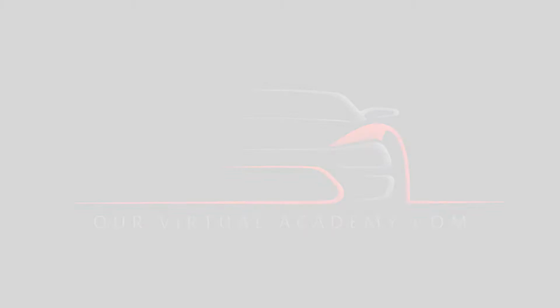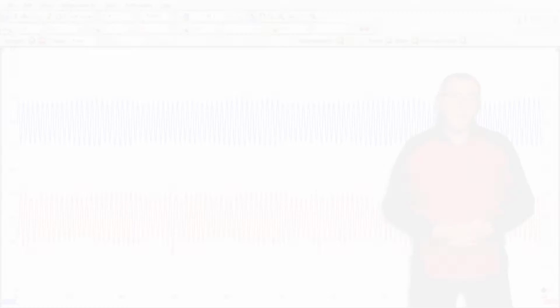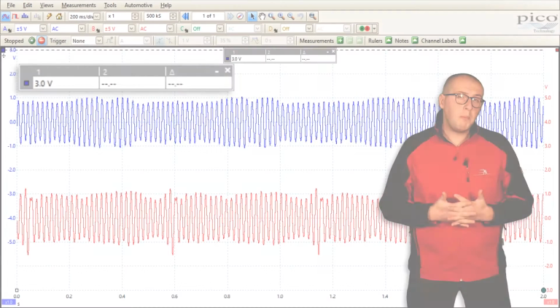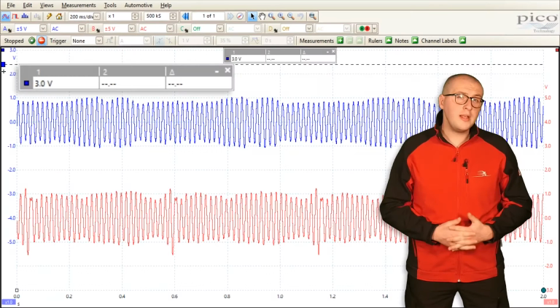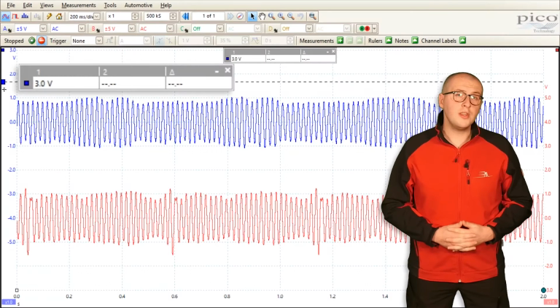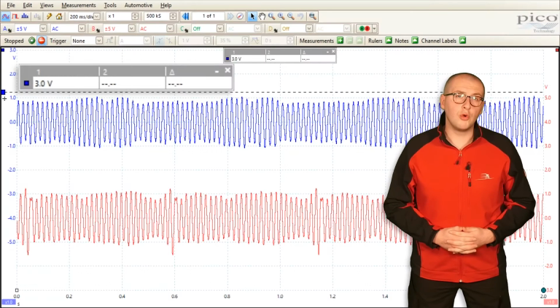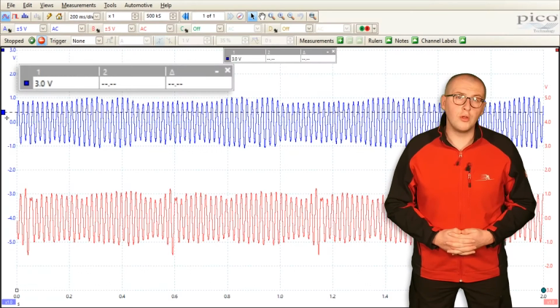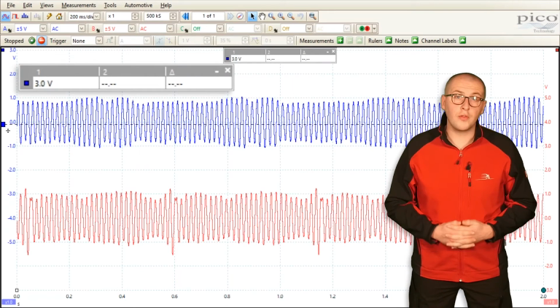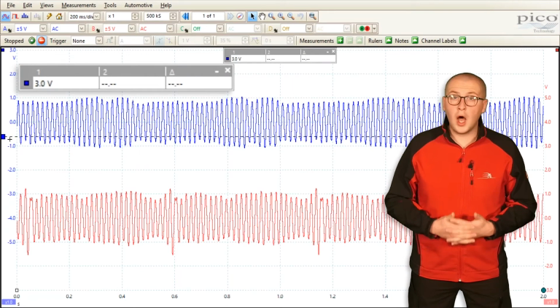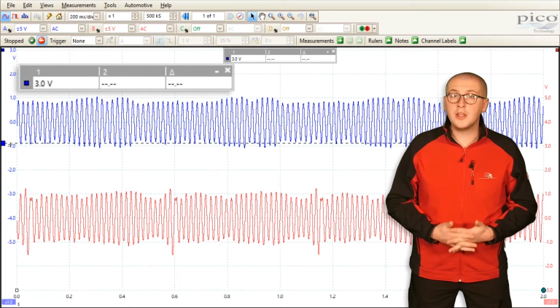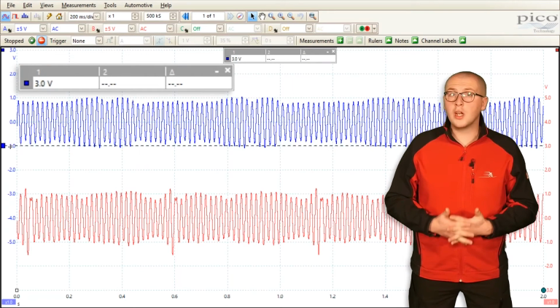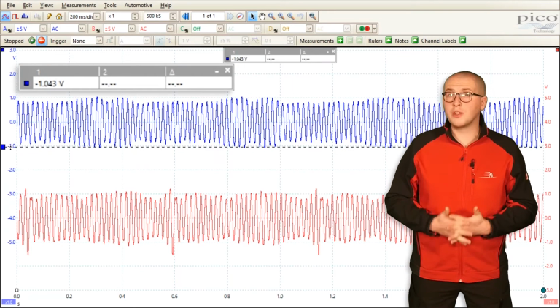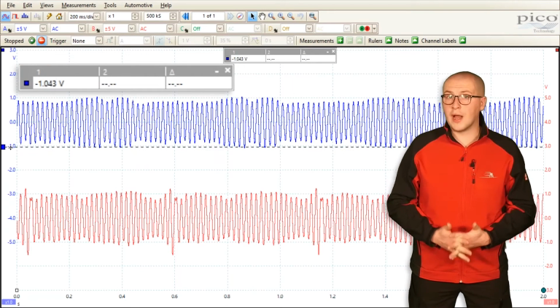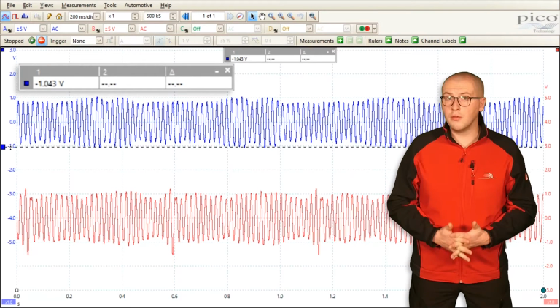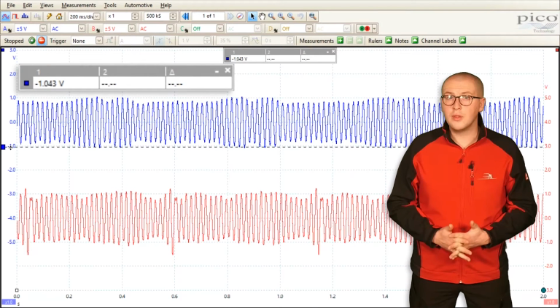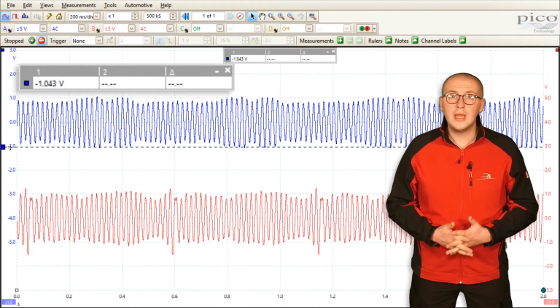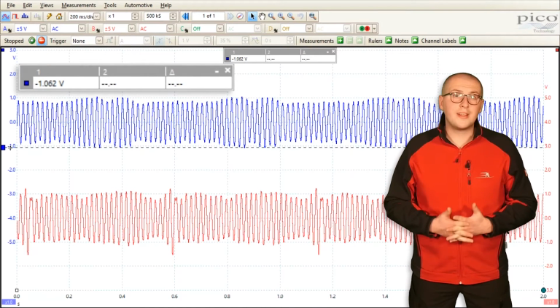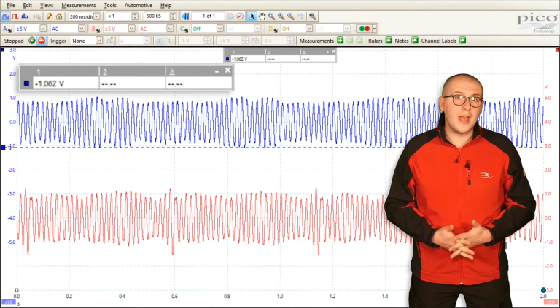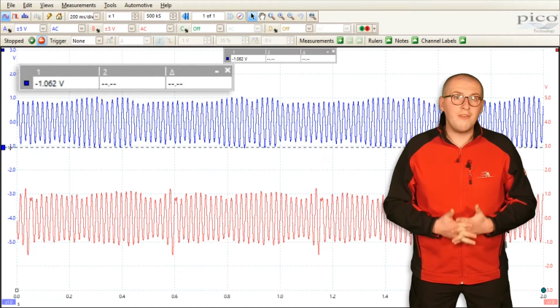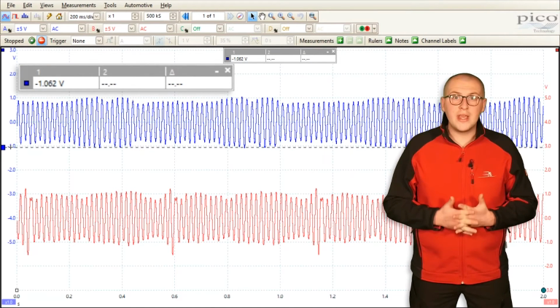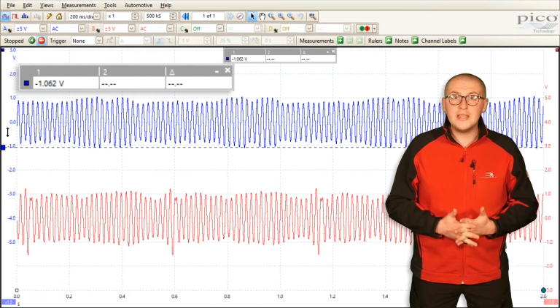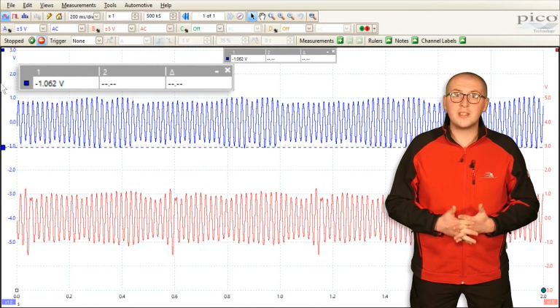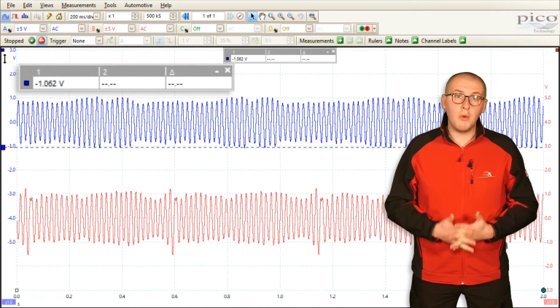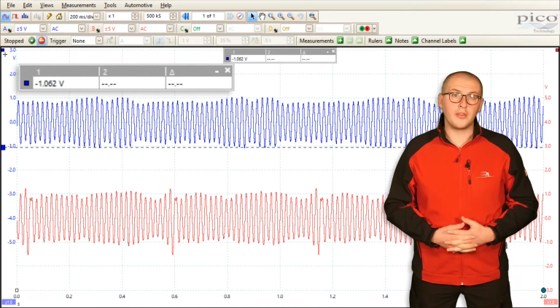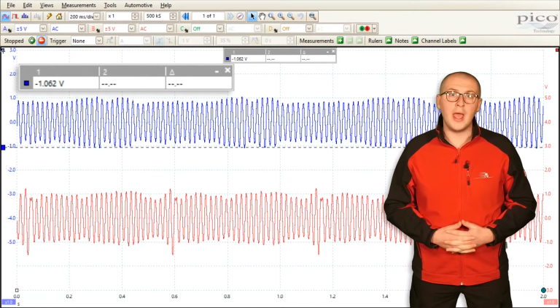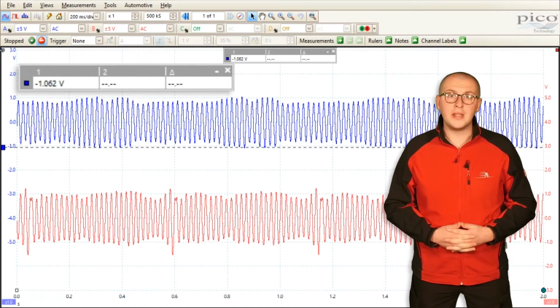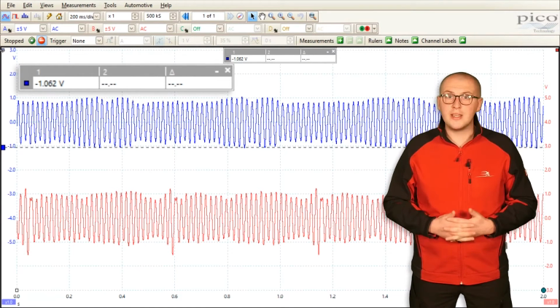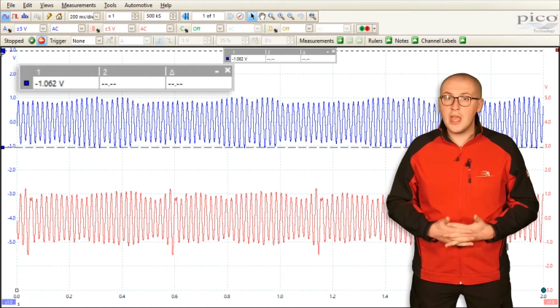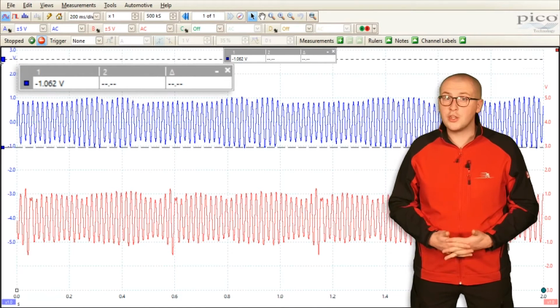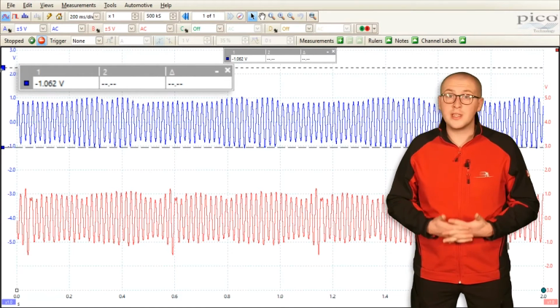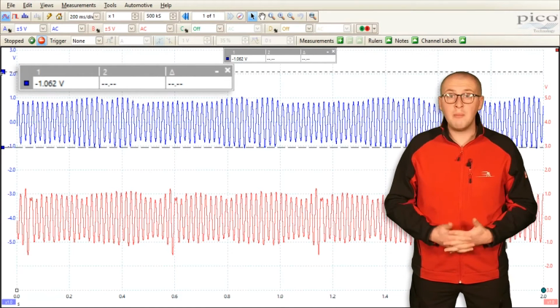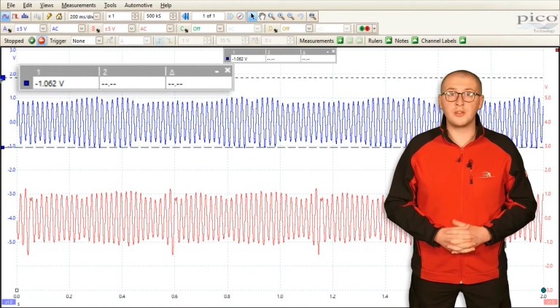By placing the rulers on the highest and lowest values, it's then very easy to monitor any deviations in amplitude.